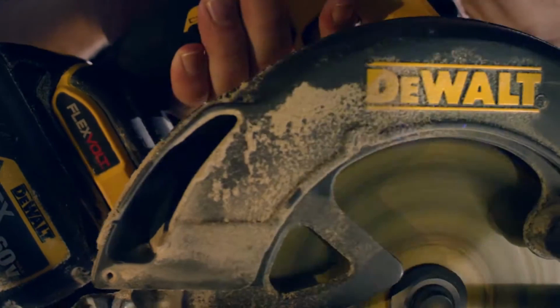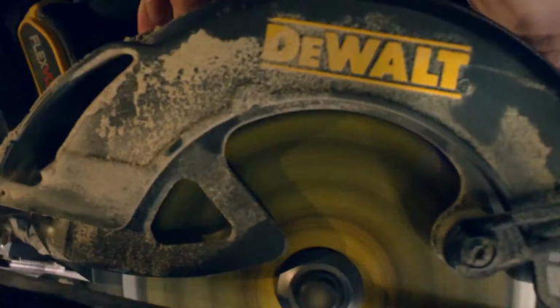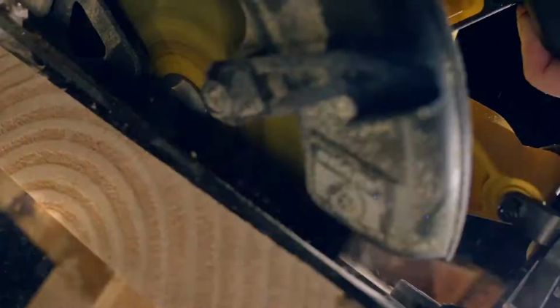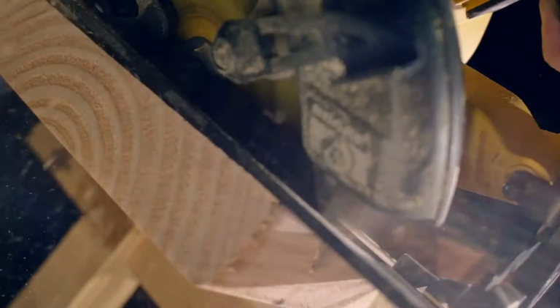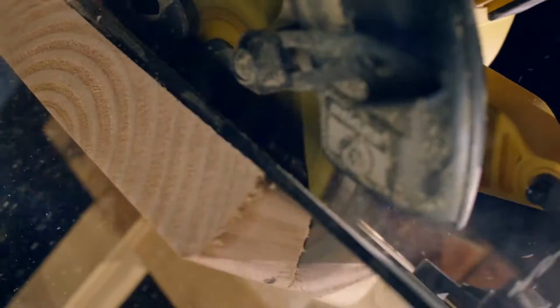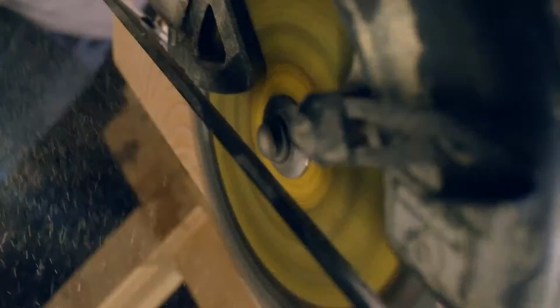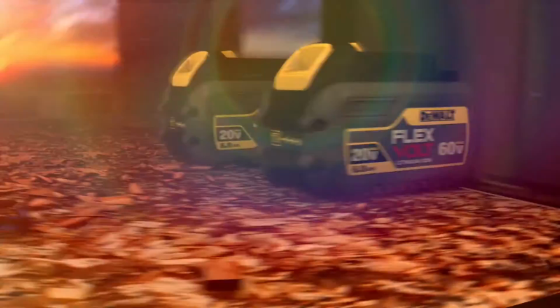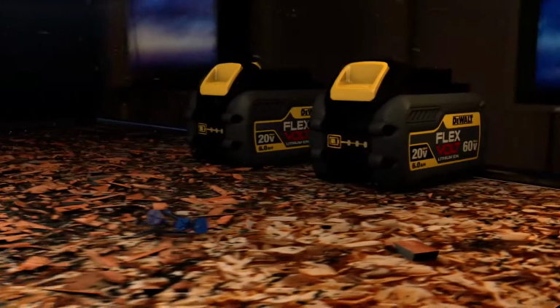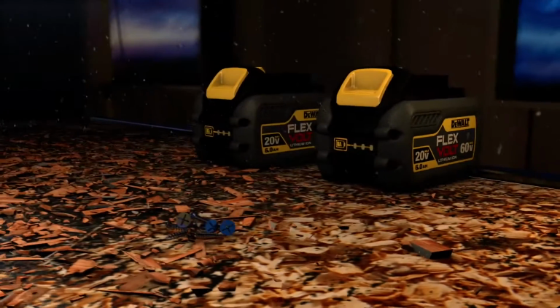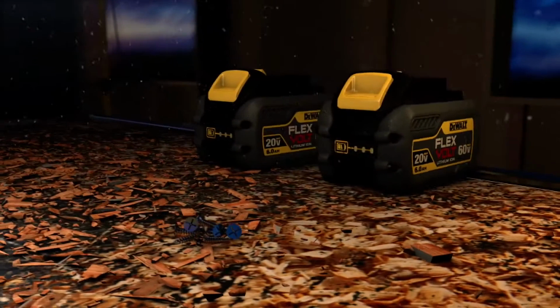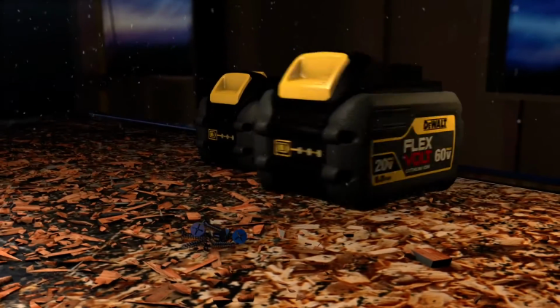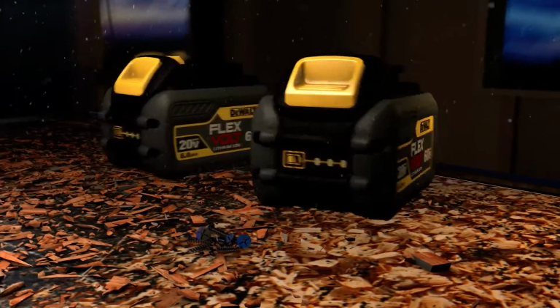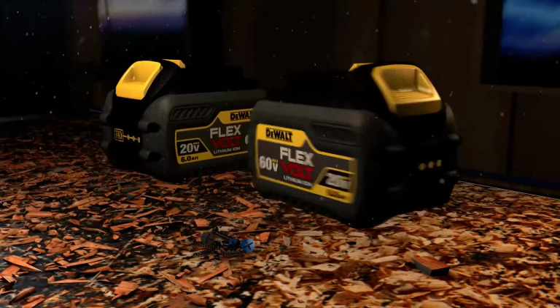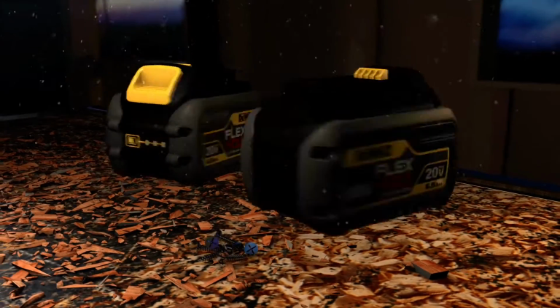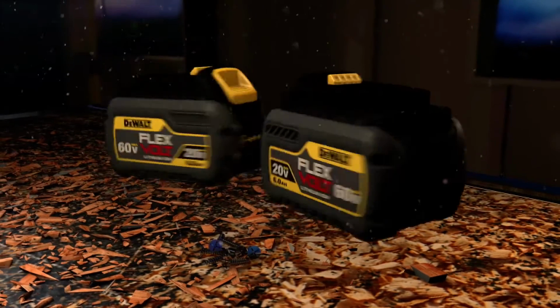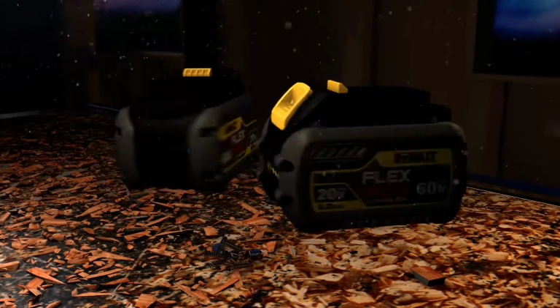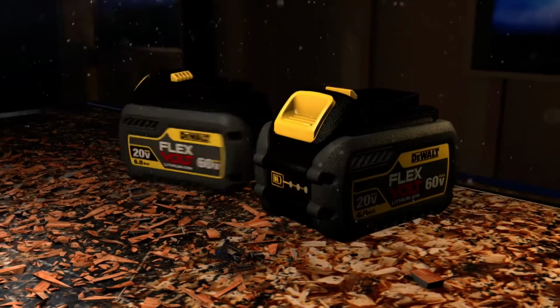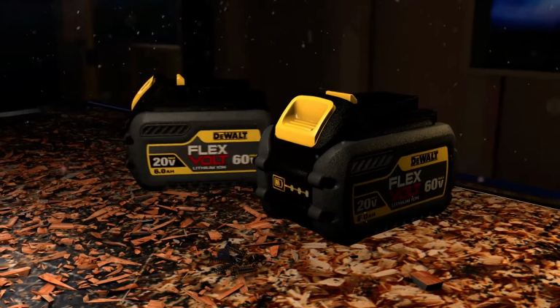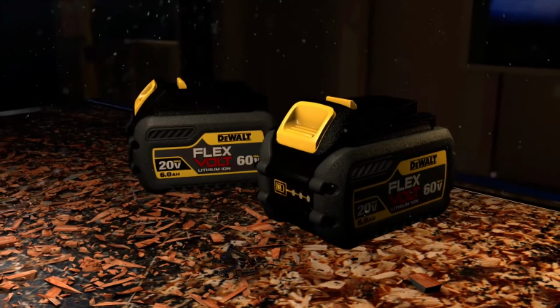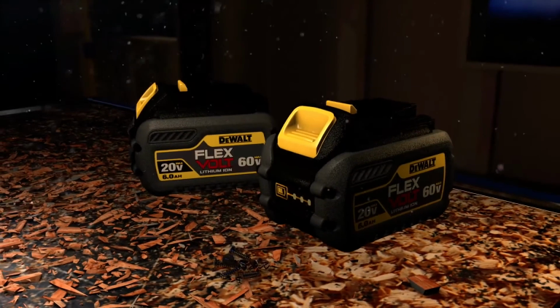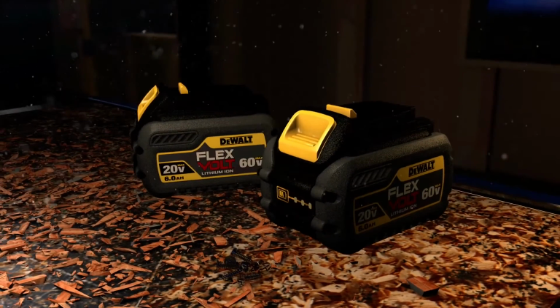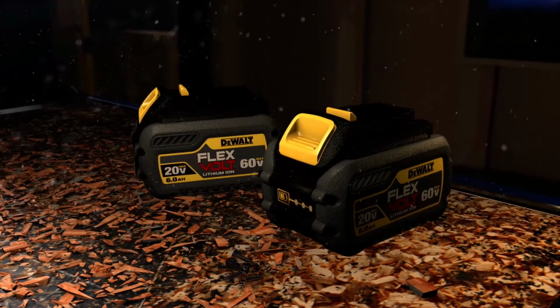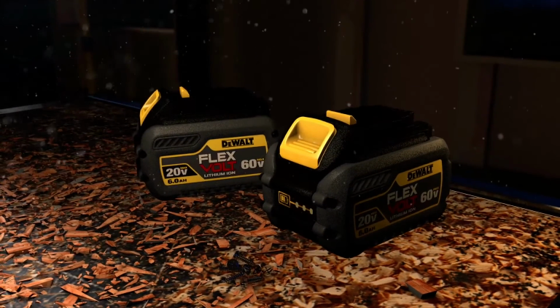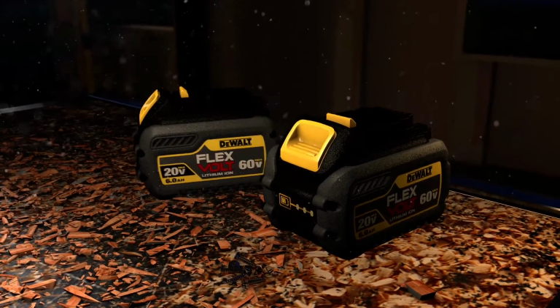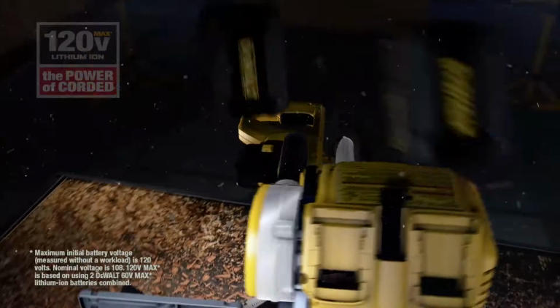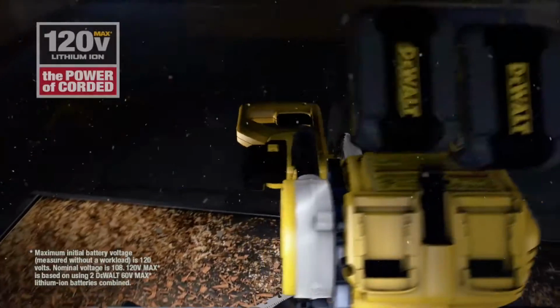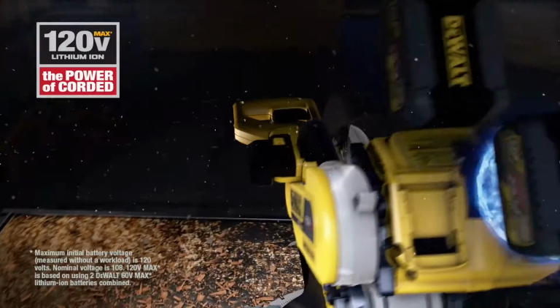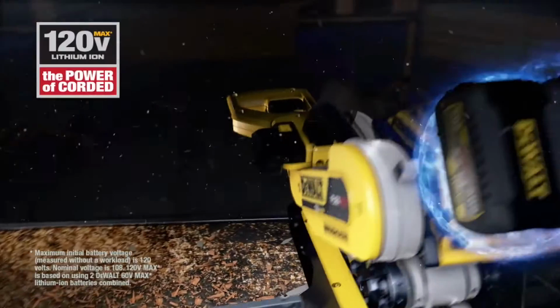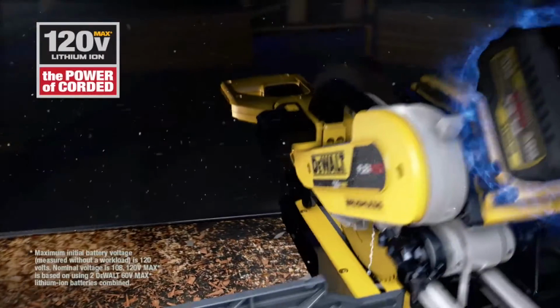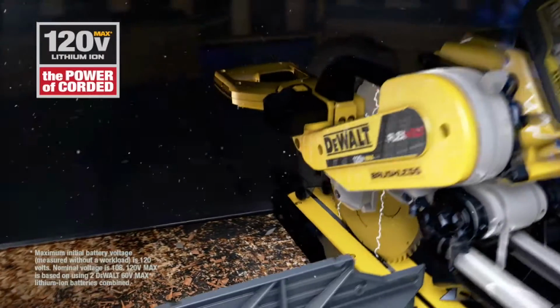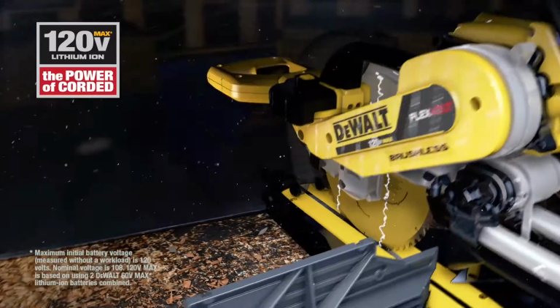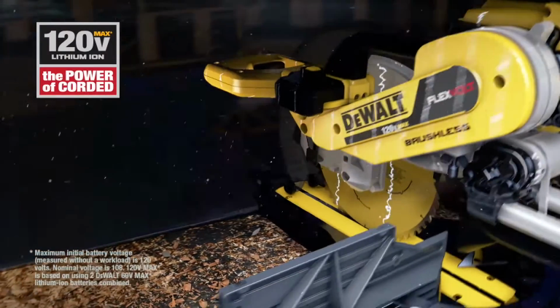Double up two FlexVolt batteries for 120 Volt Max. That's enough to power a 12-inch sliding miter saw.